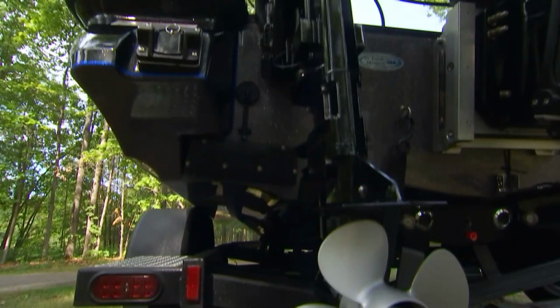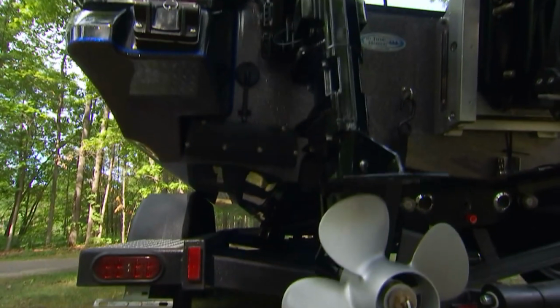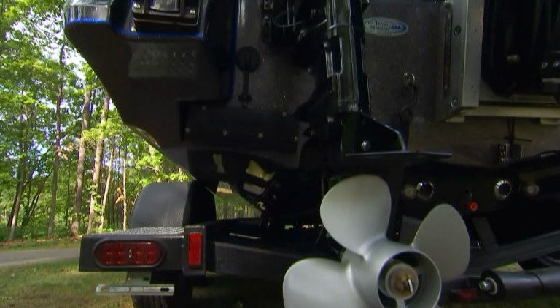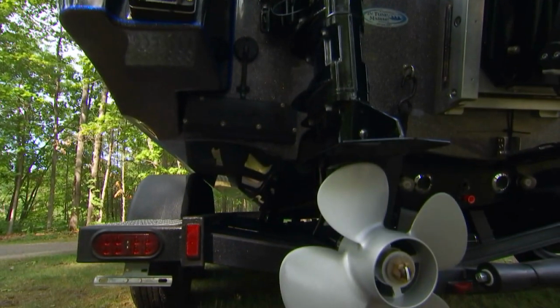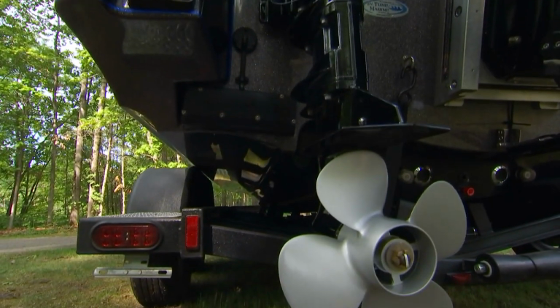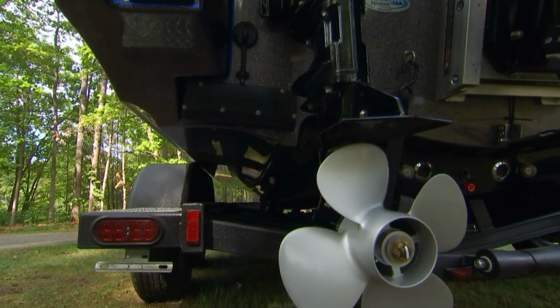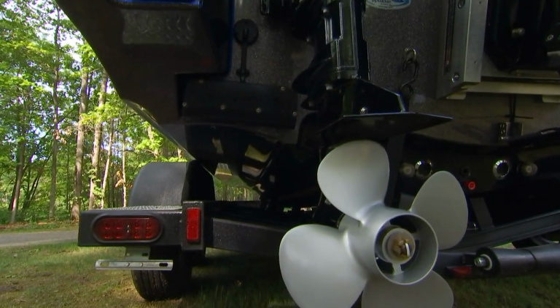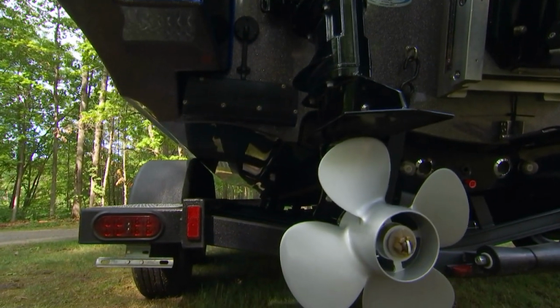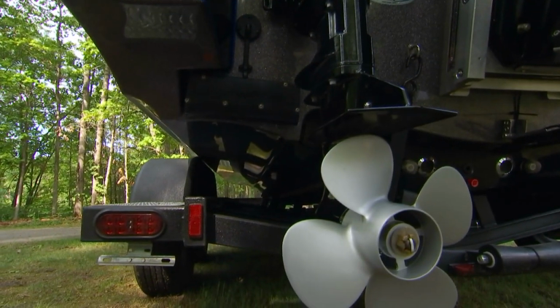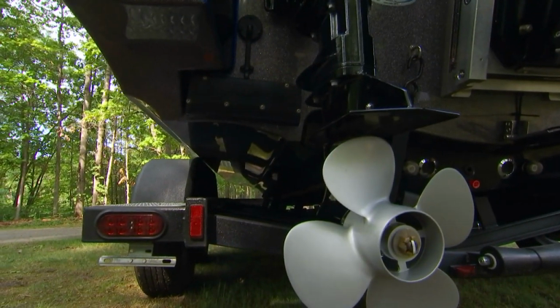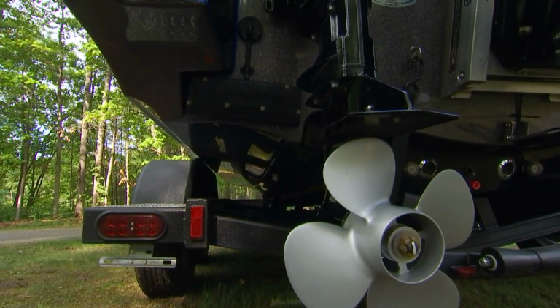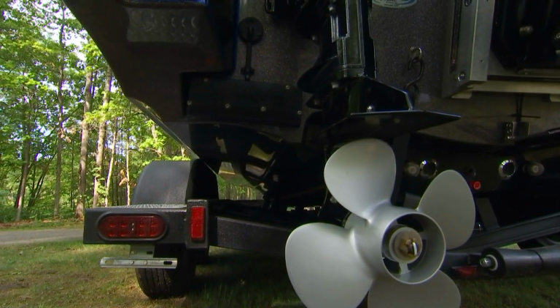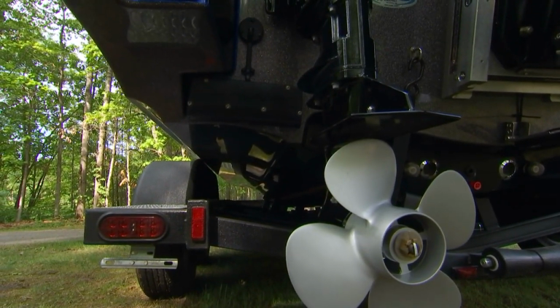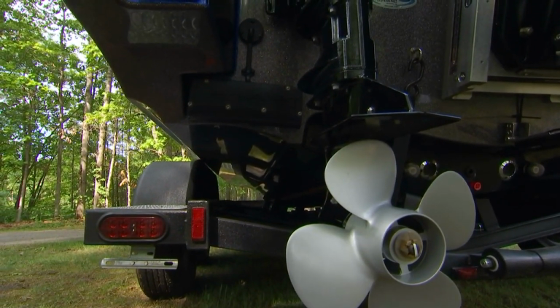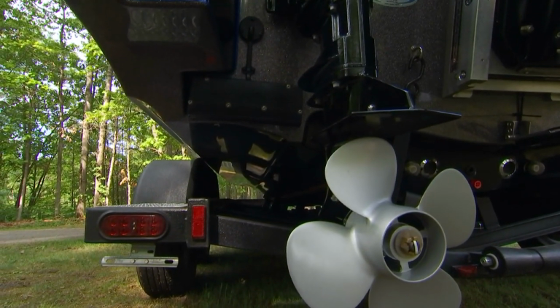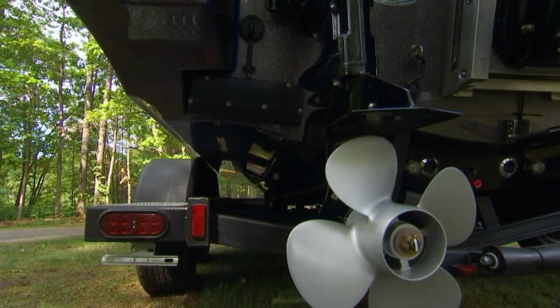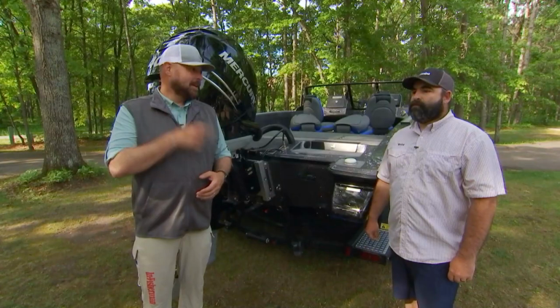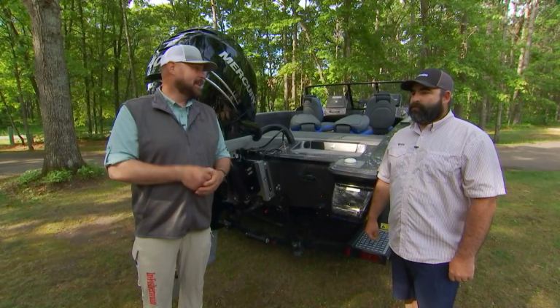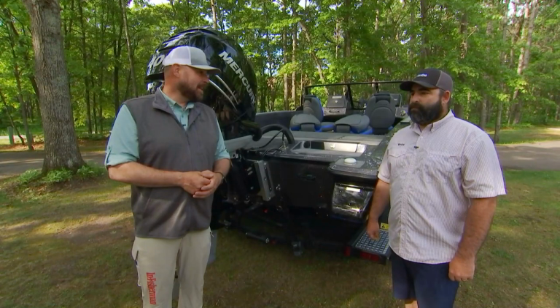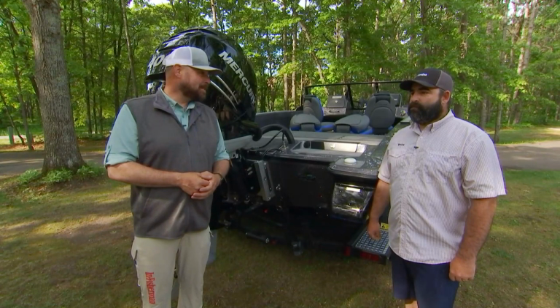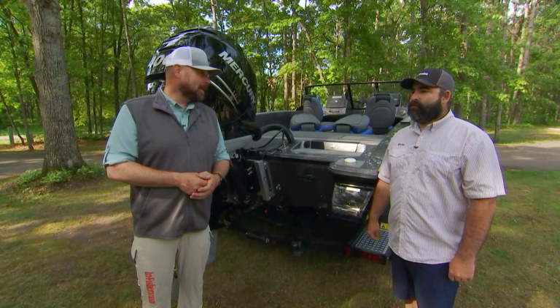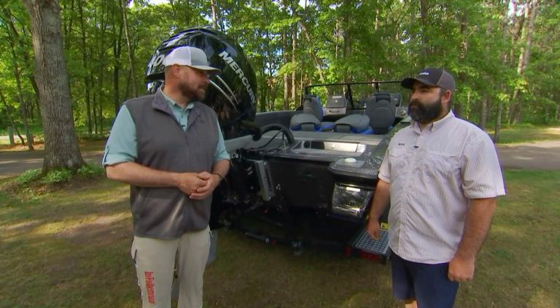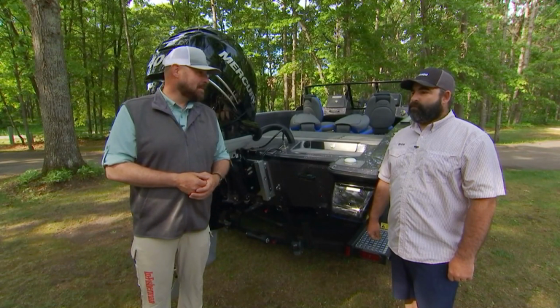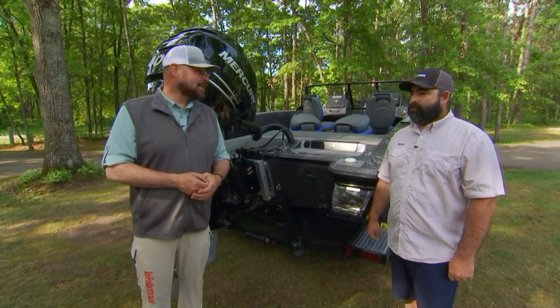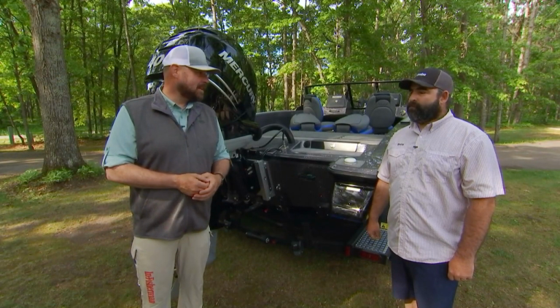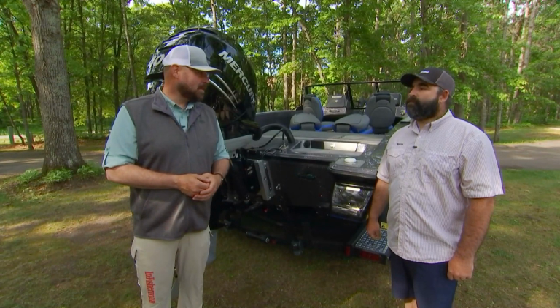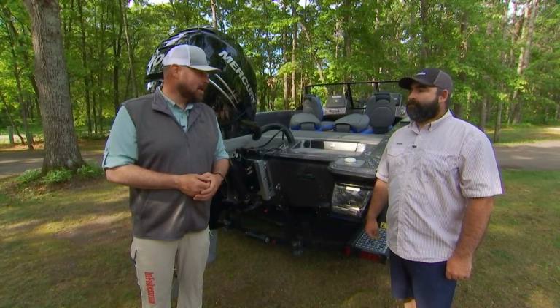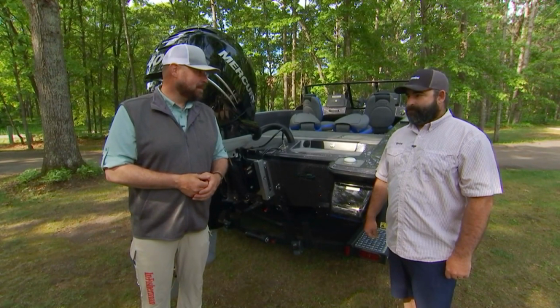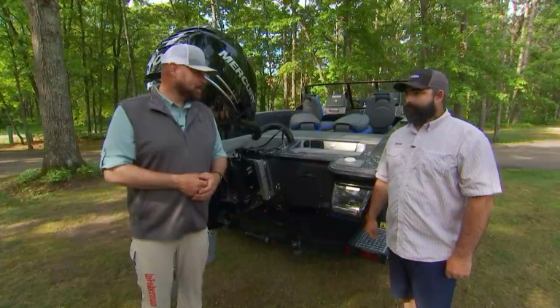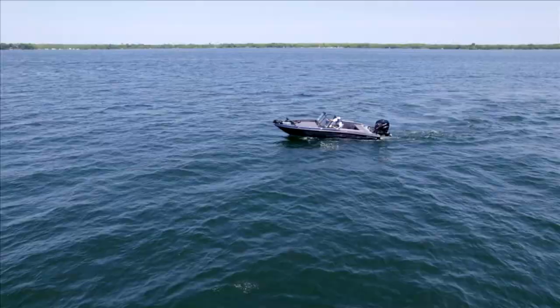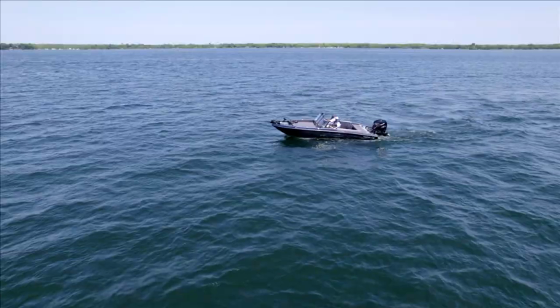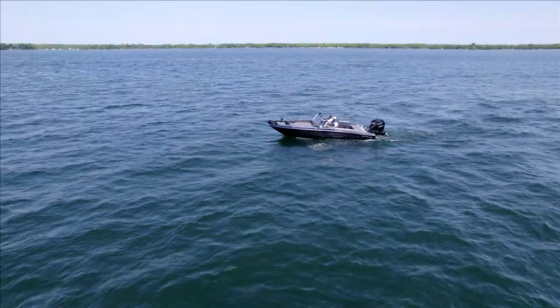It sounds pretty exciting. I'm interested to see how this performs on the water. Daylight's burning, Jamie — let's get on the water and put these things to work.